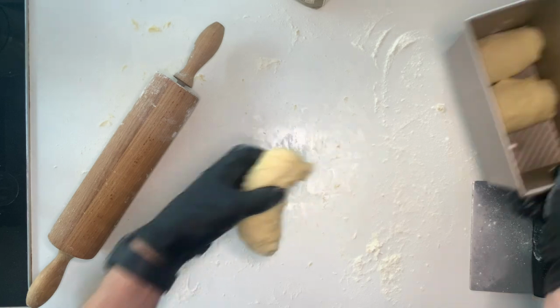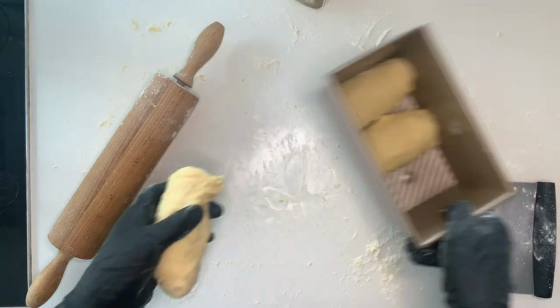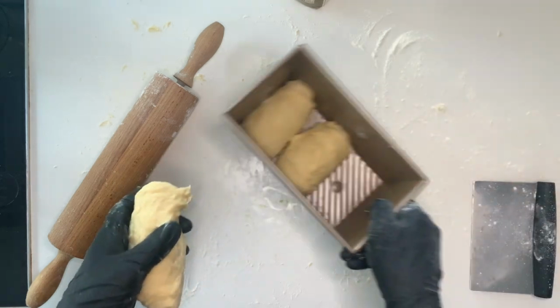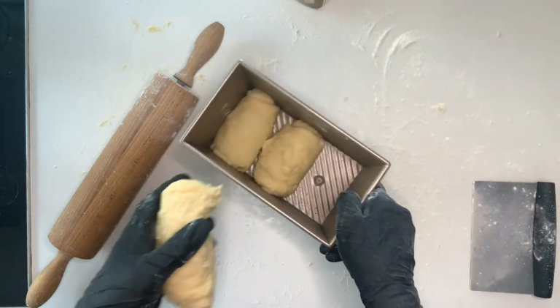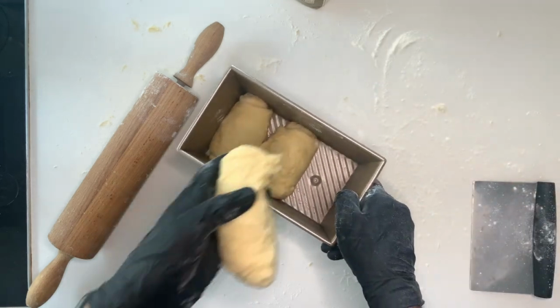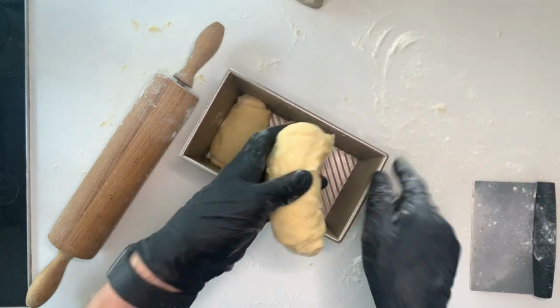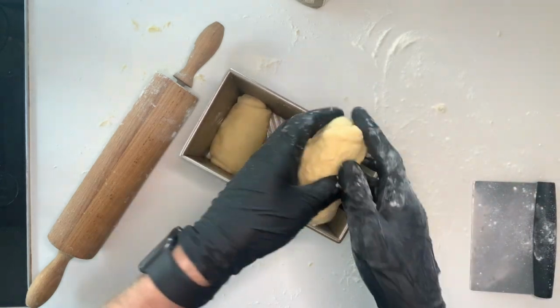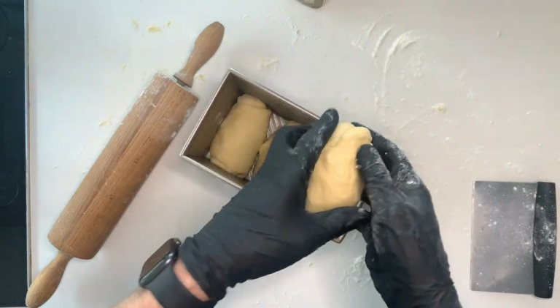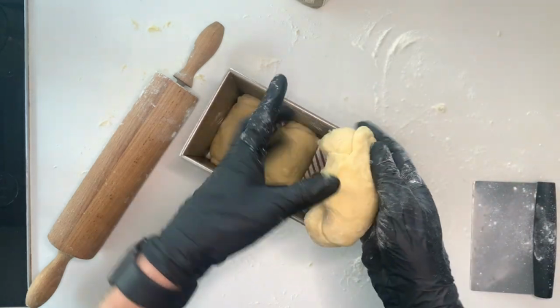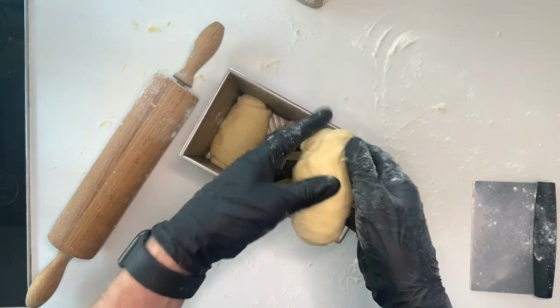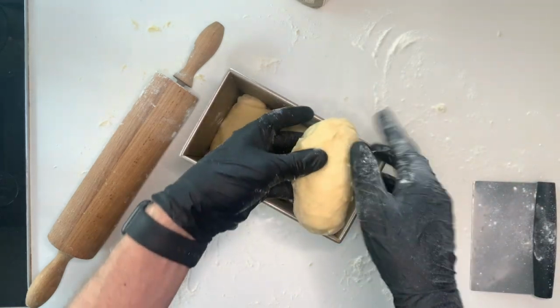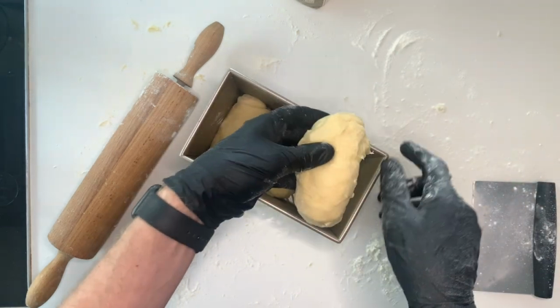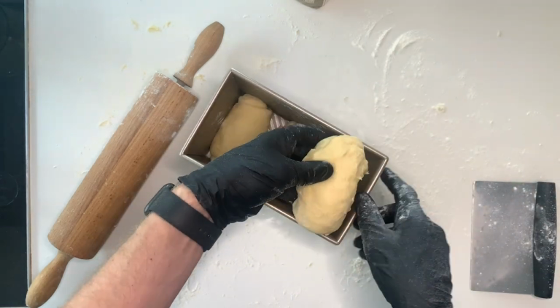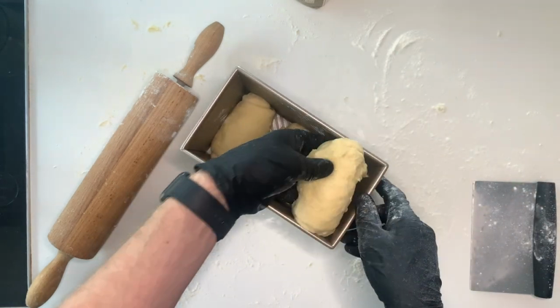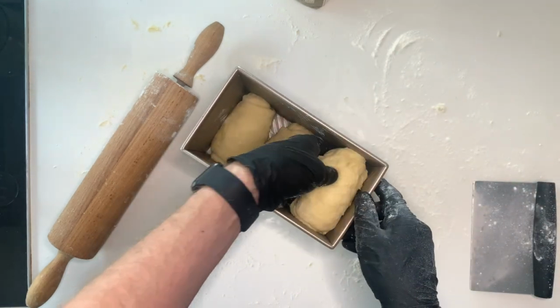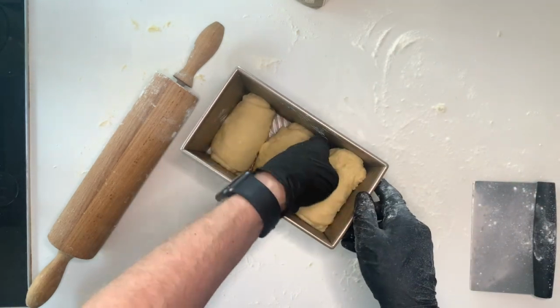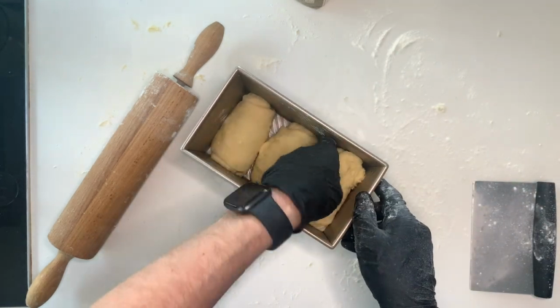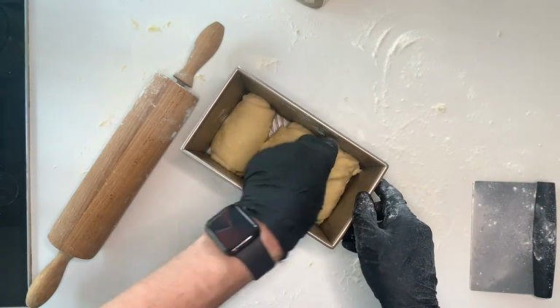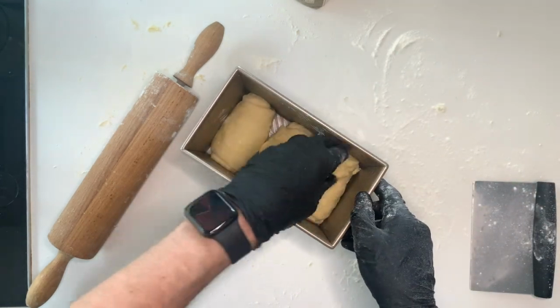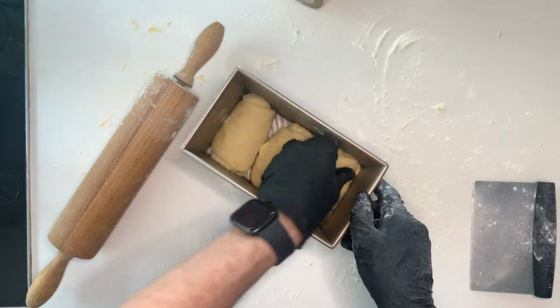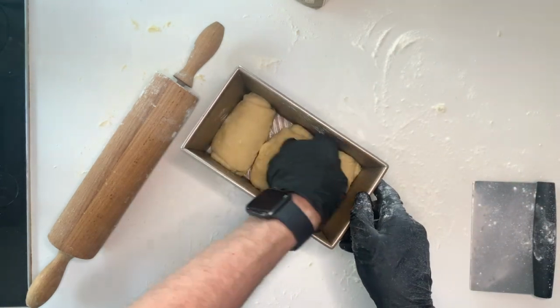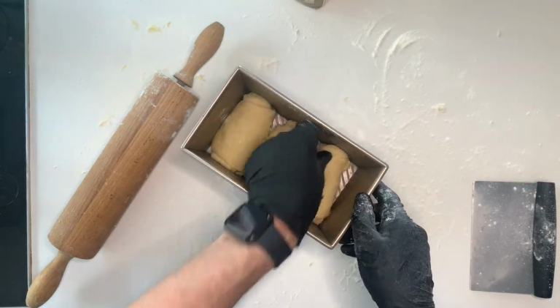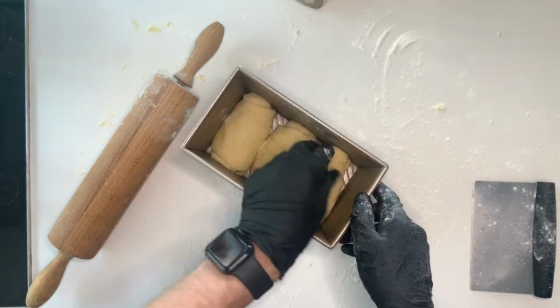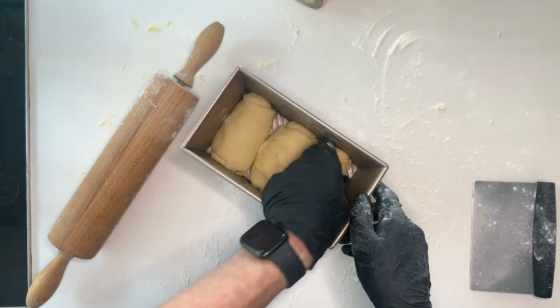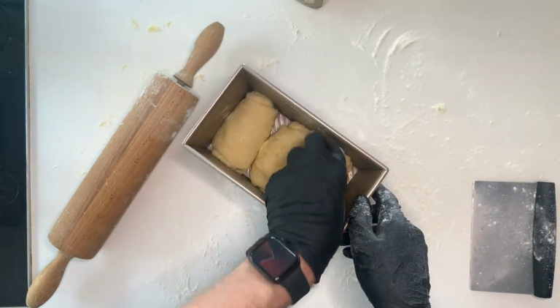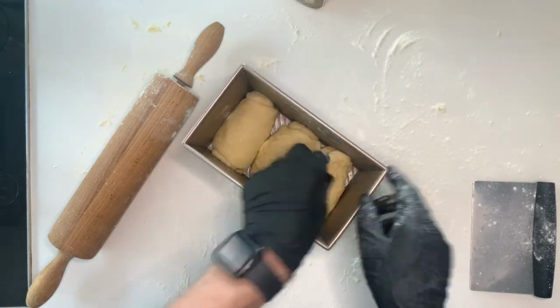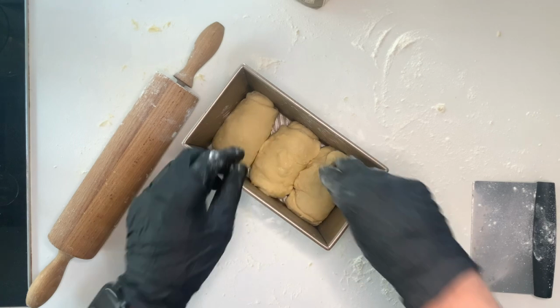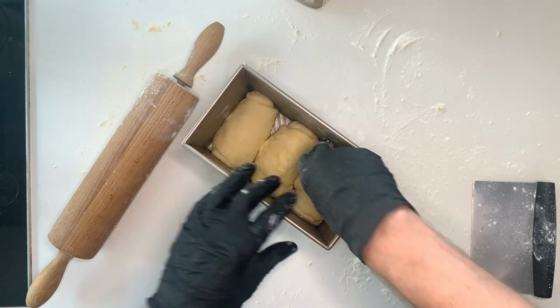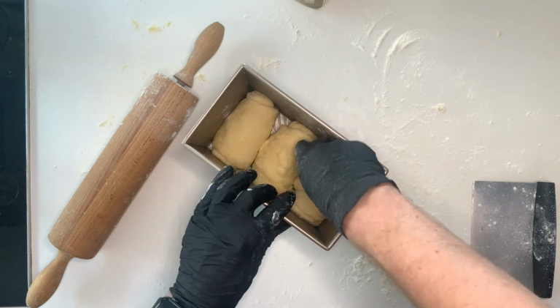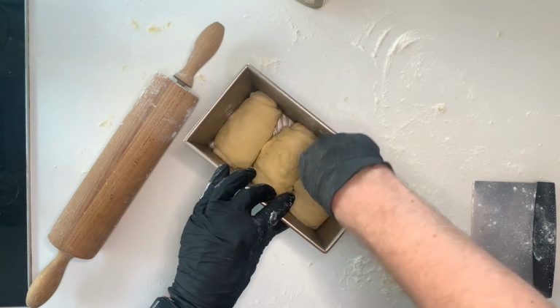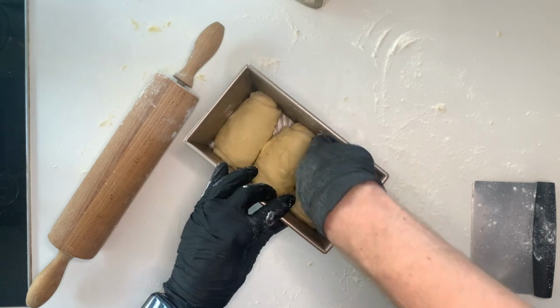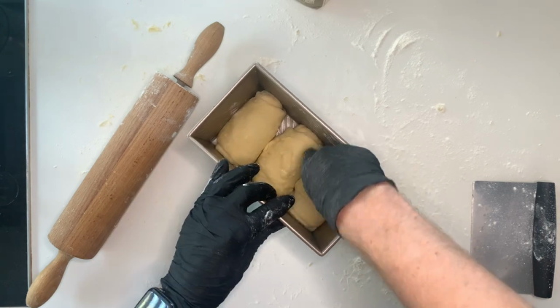Once this has been done, cover it and then let it ferment for about four hours.